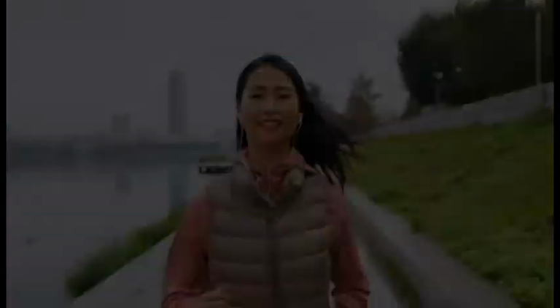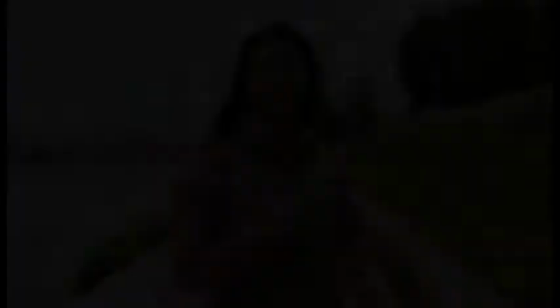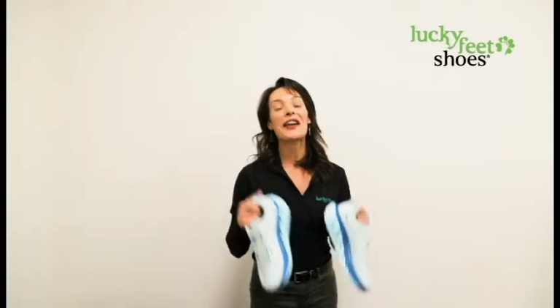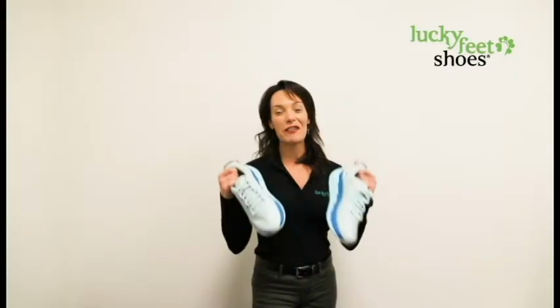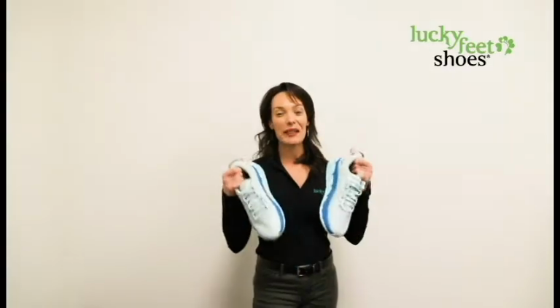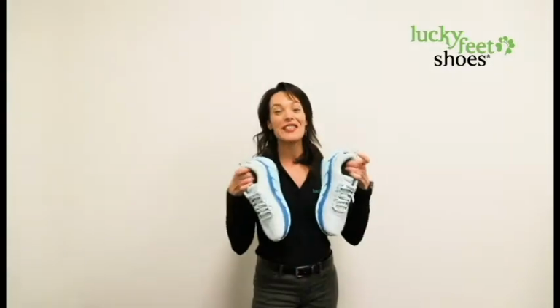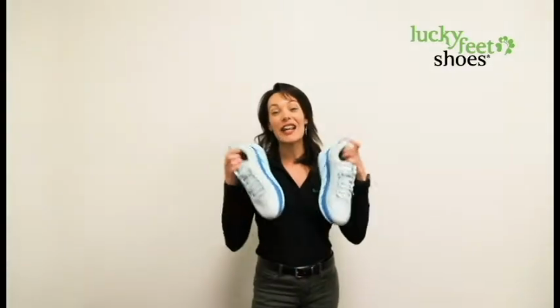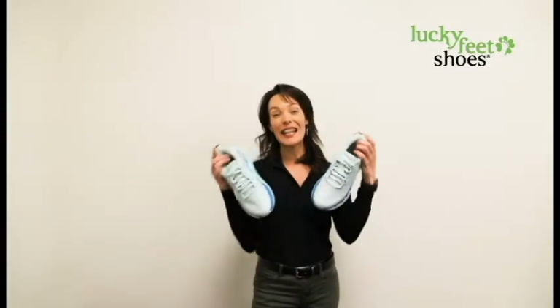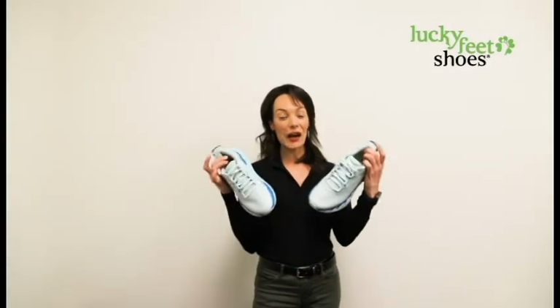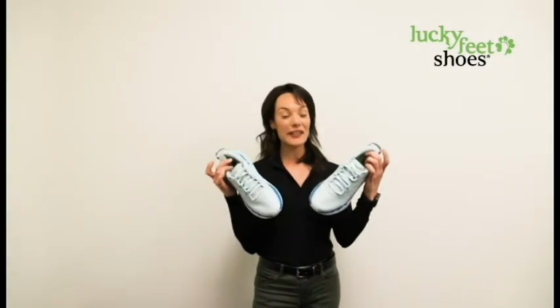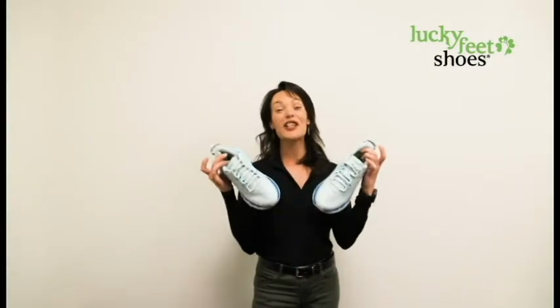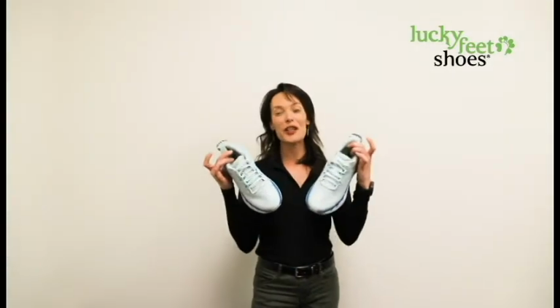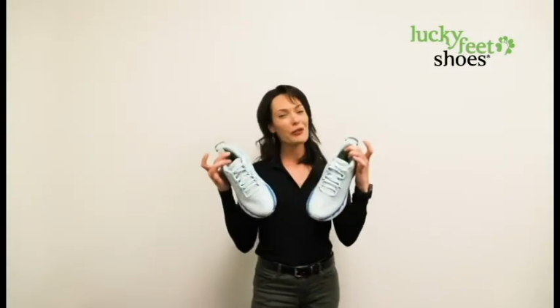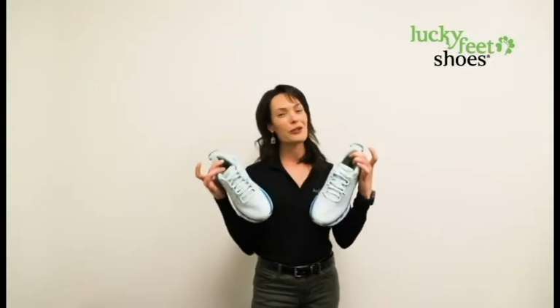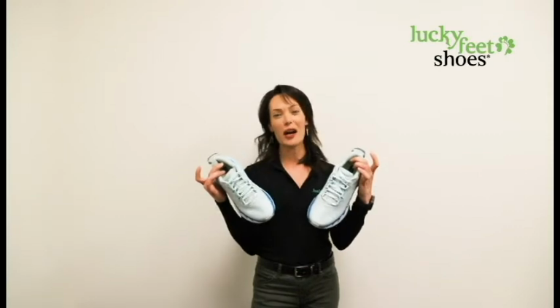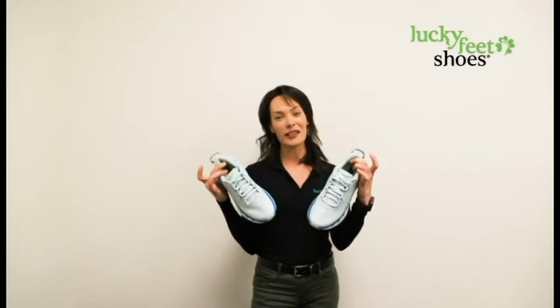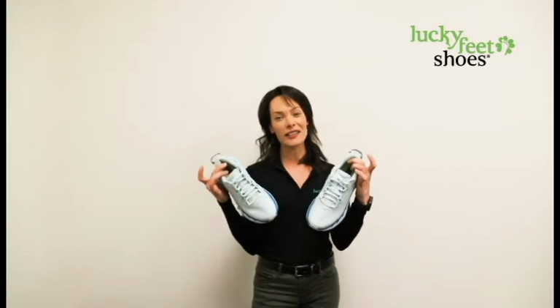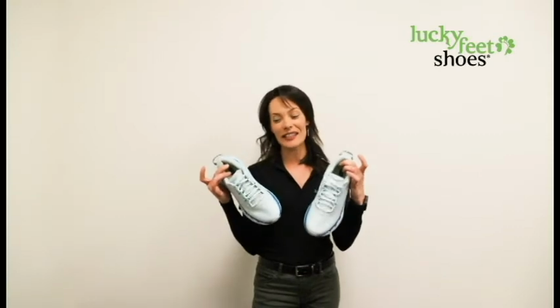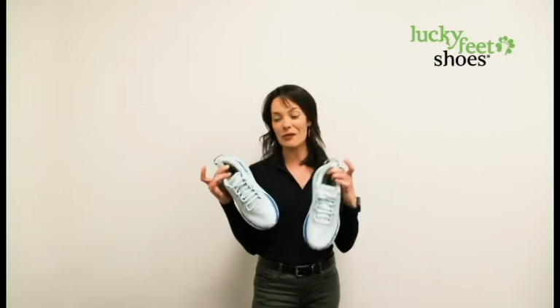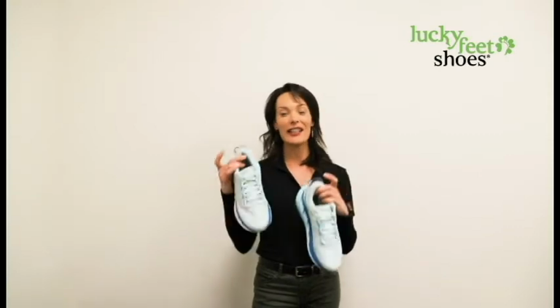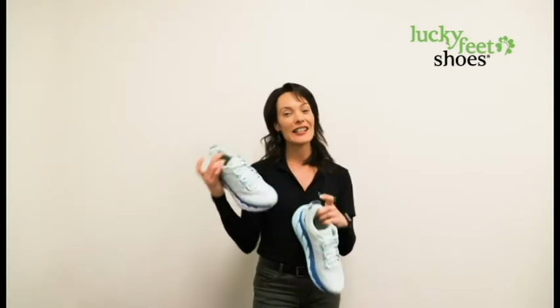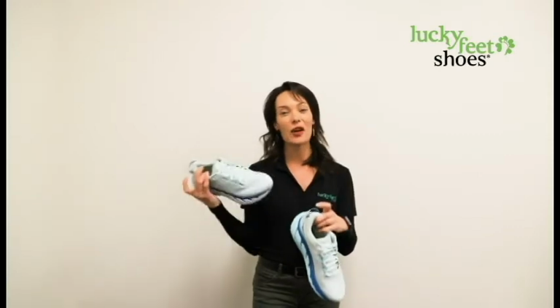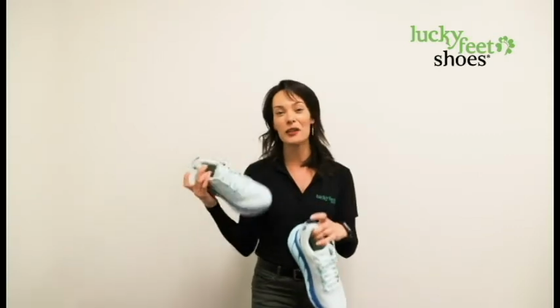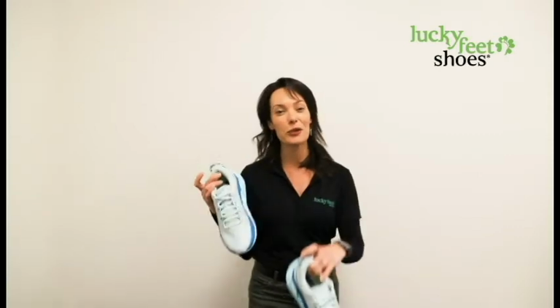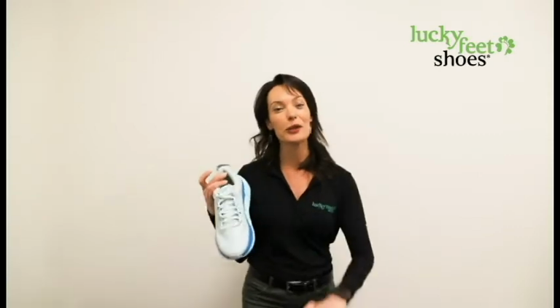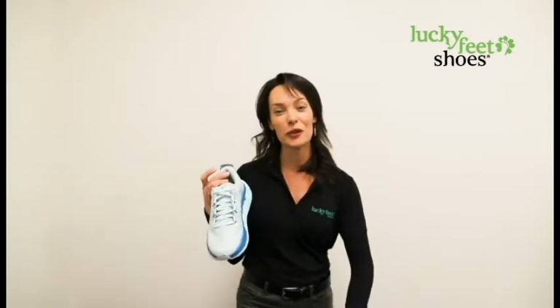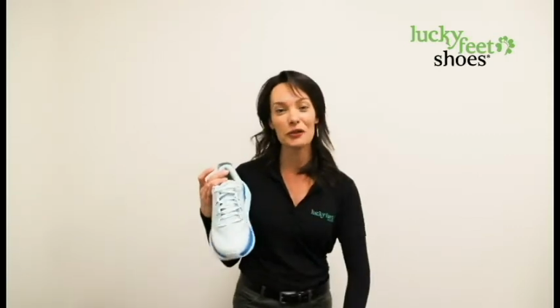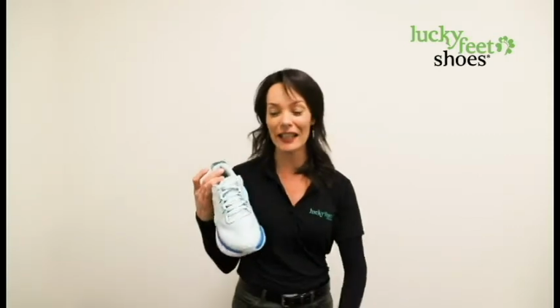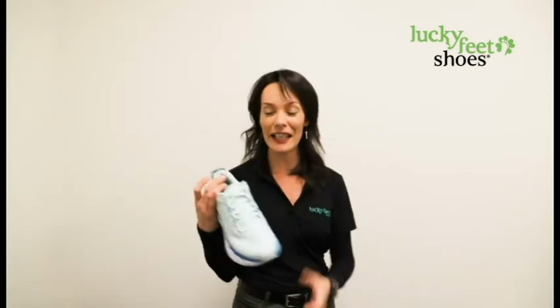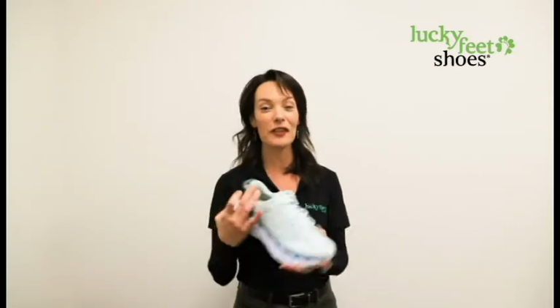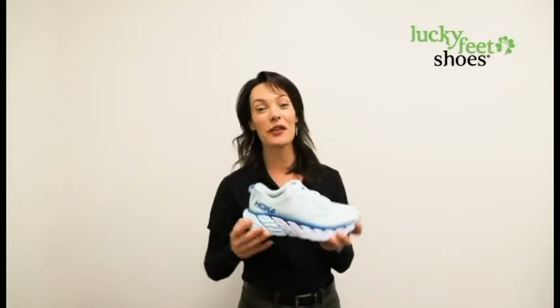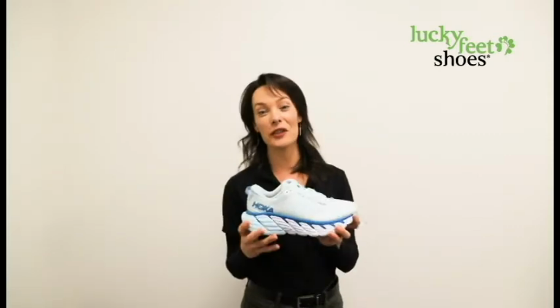Alright everybody, so check it out. Cute new colors. This one is called the Moon Blue — the Gaviota 3.